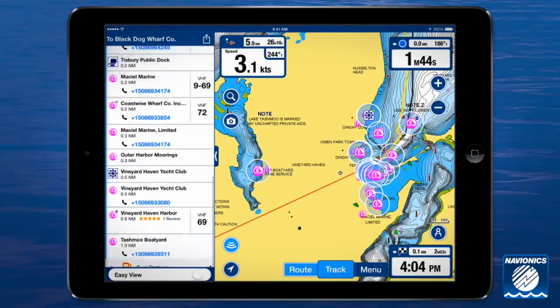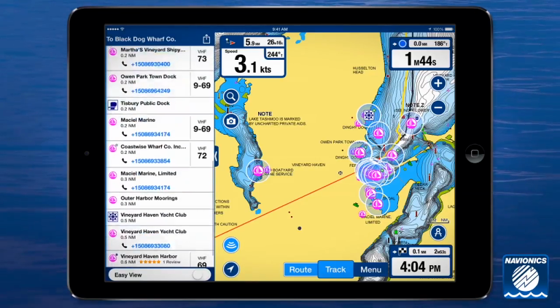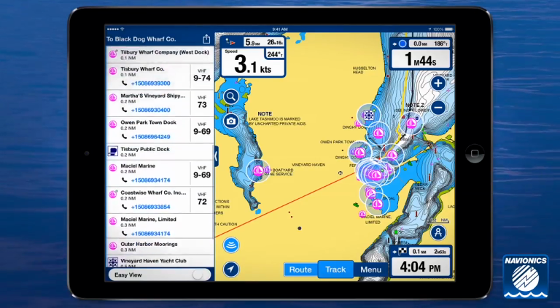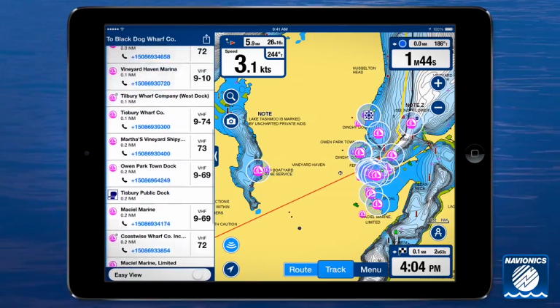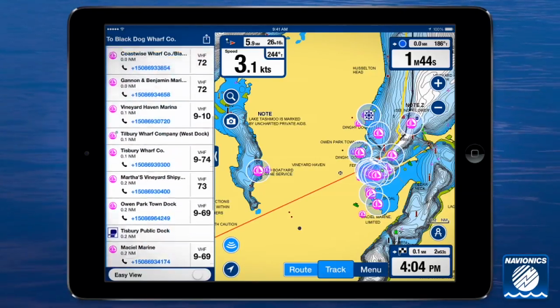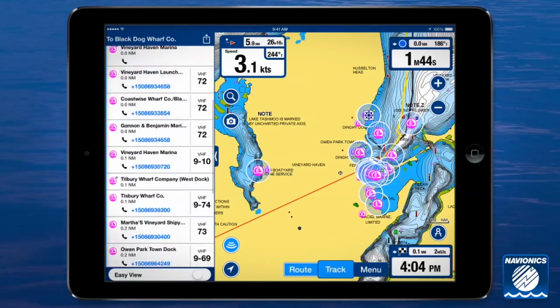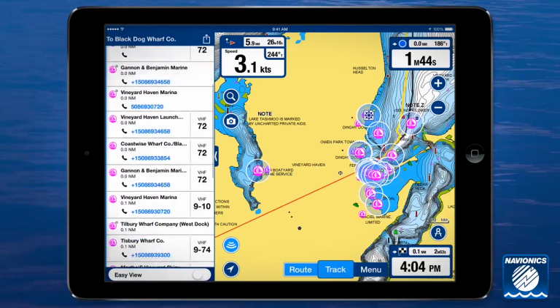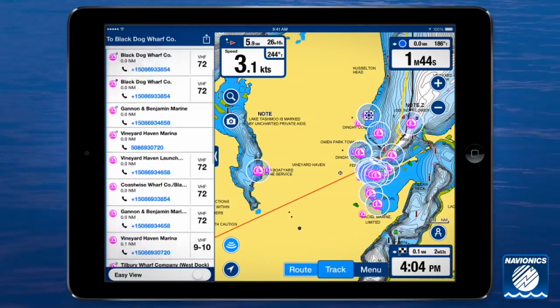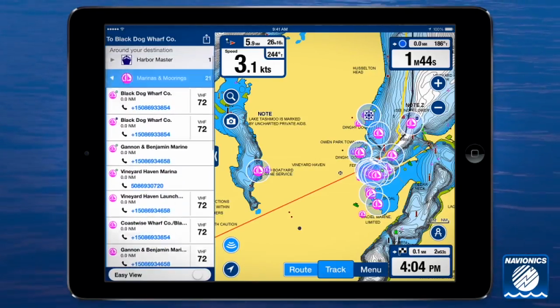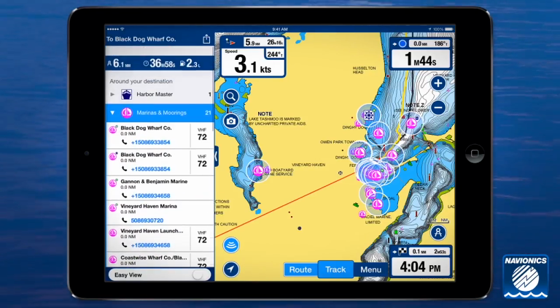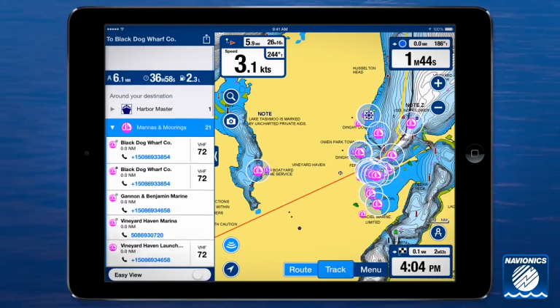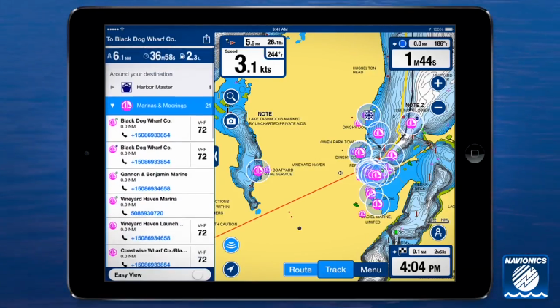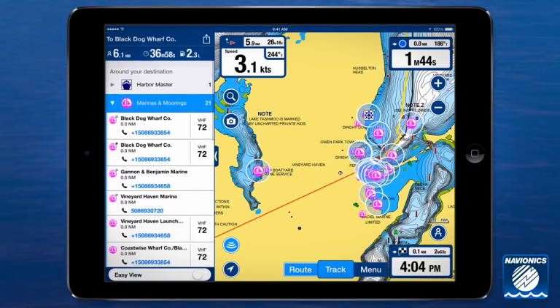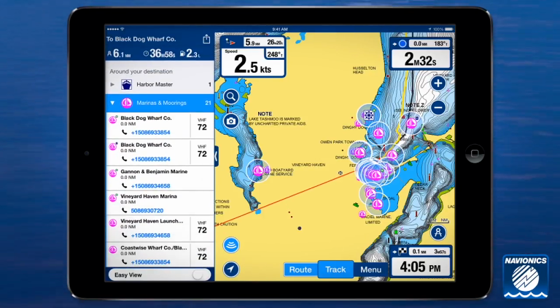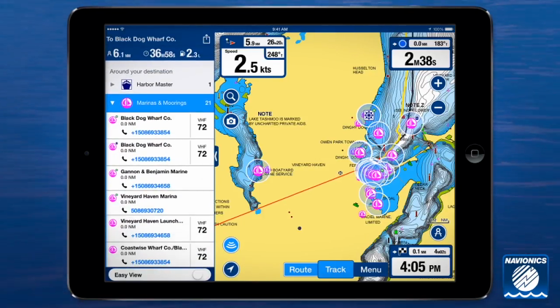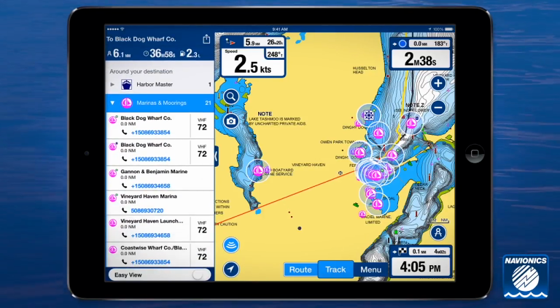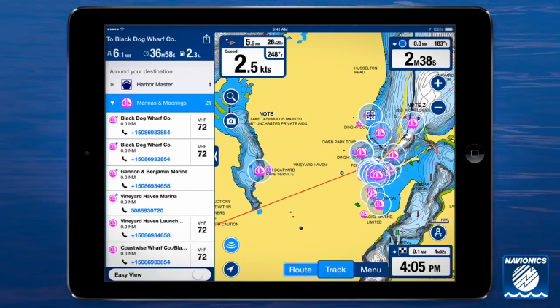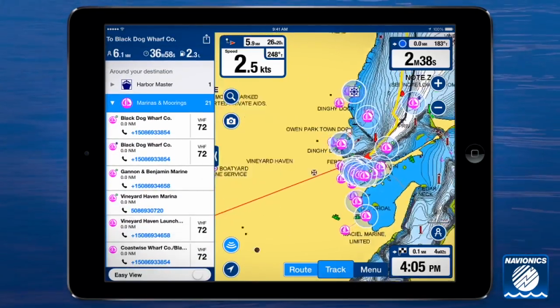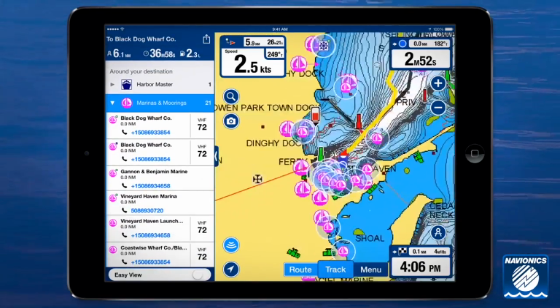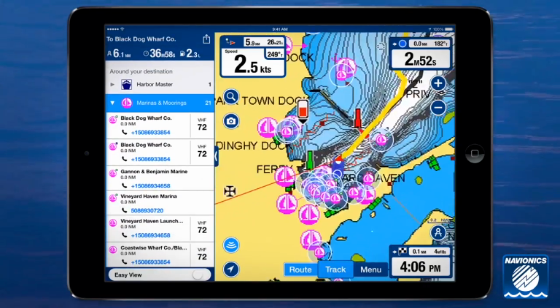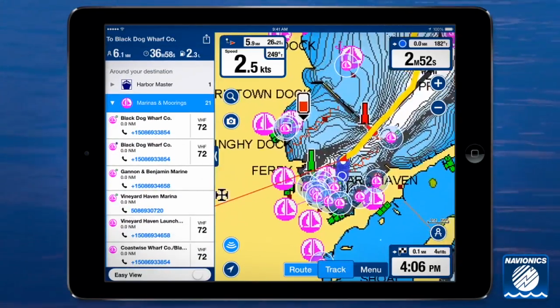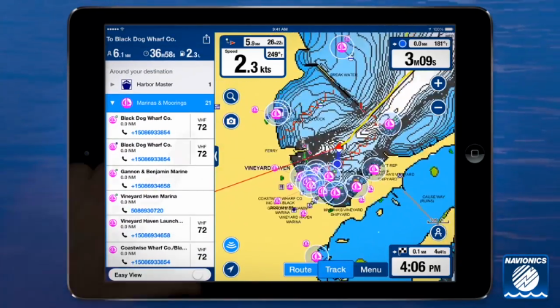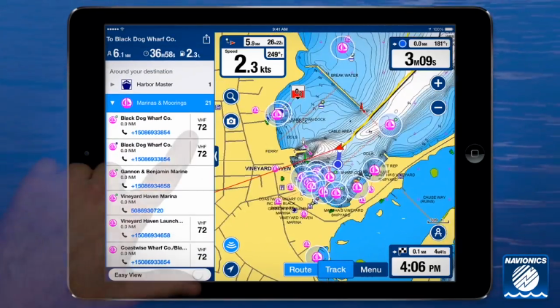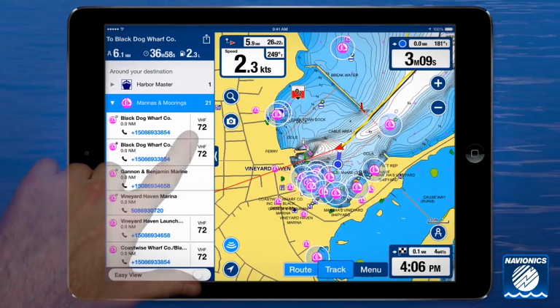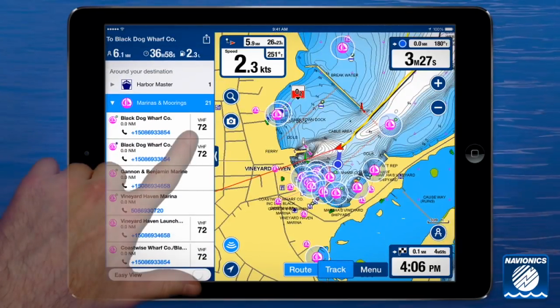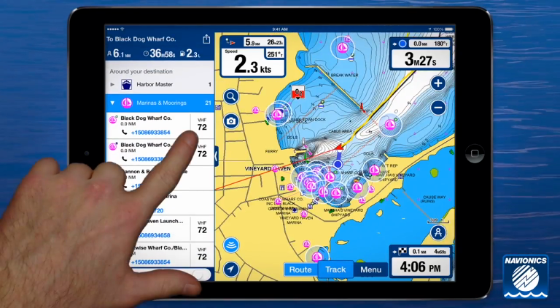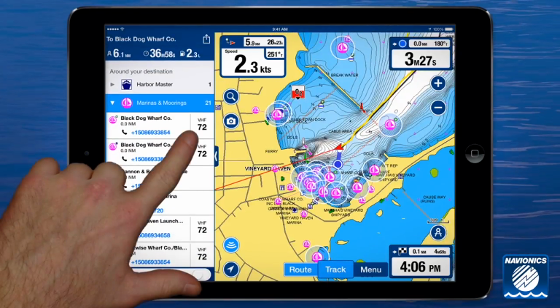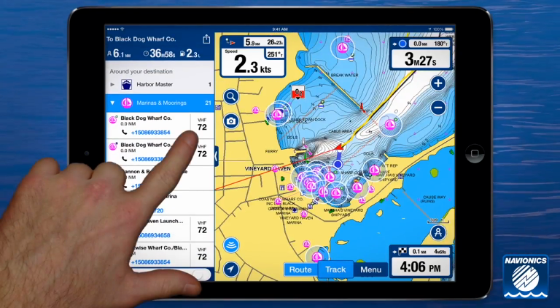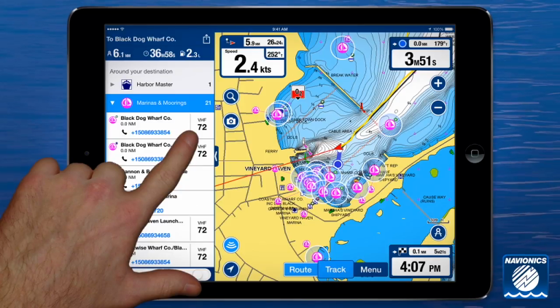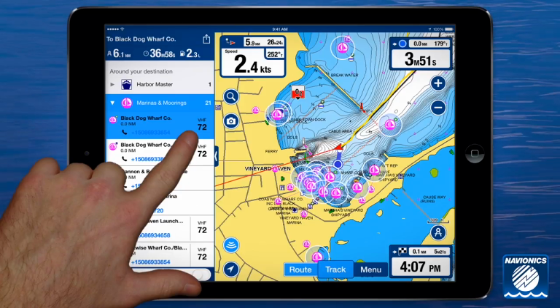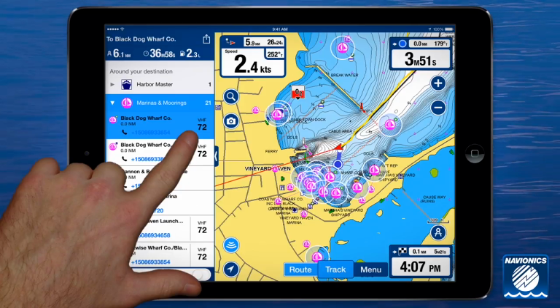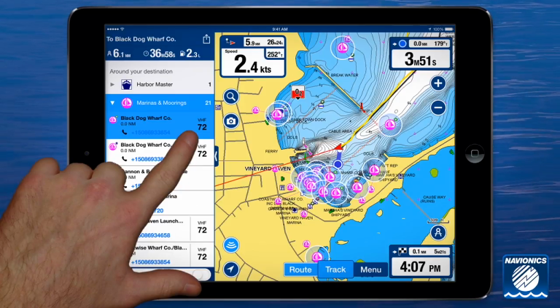We're getting close to the marina now. I can even call right from the app to see which dock to pull into.